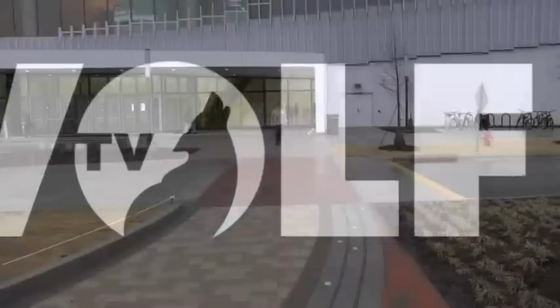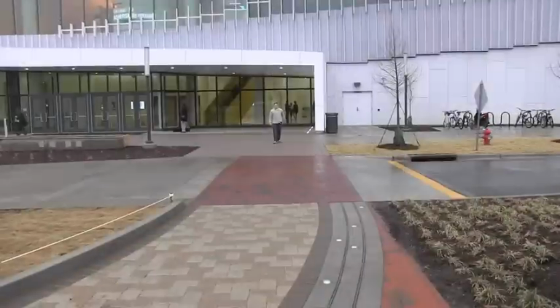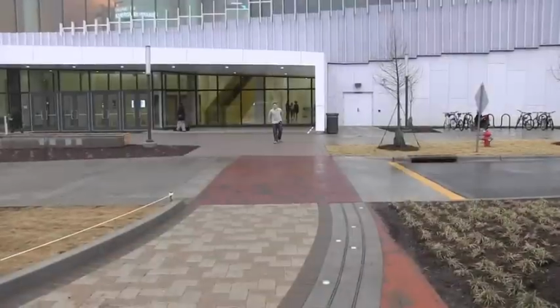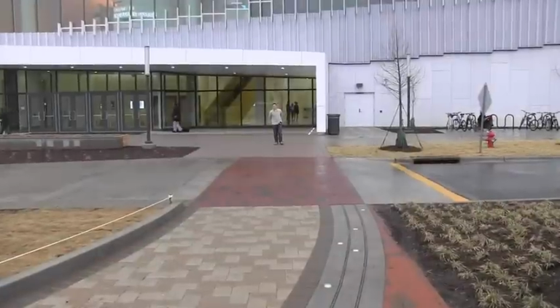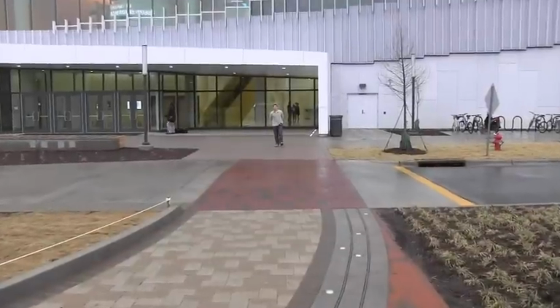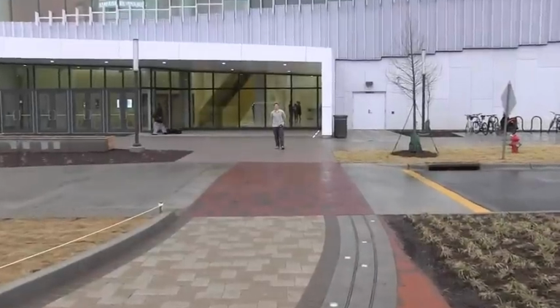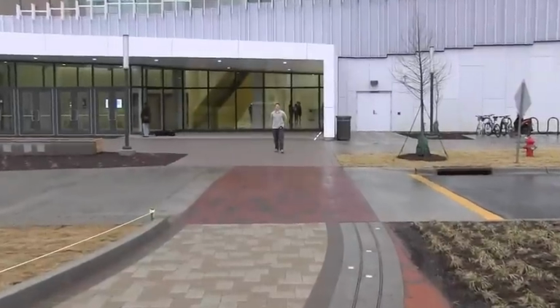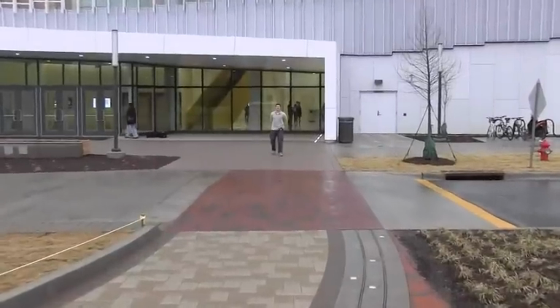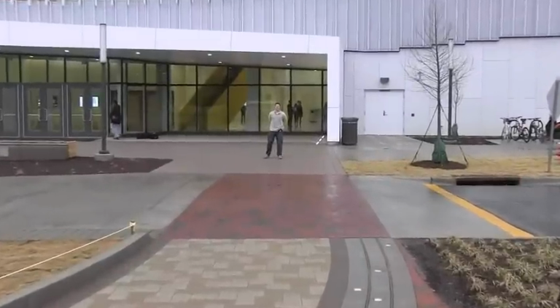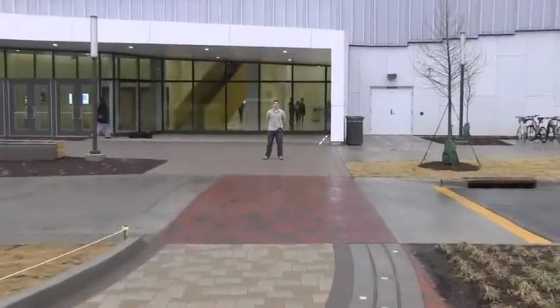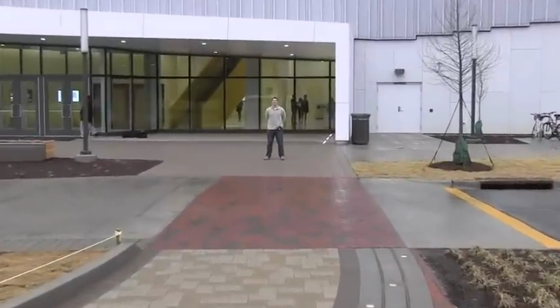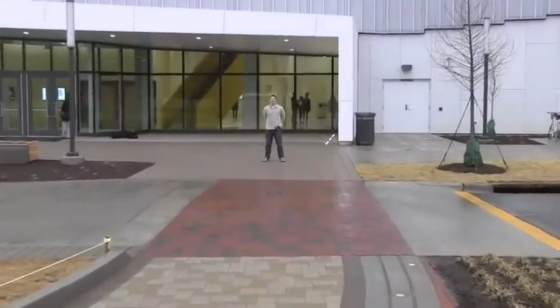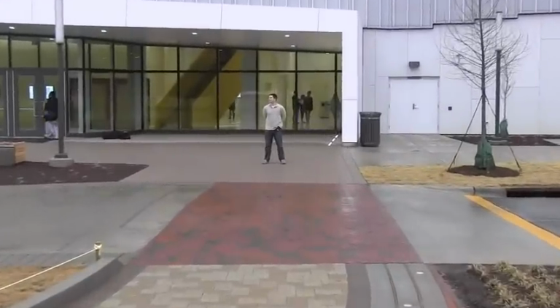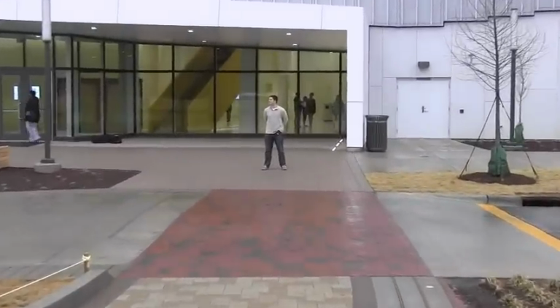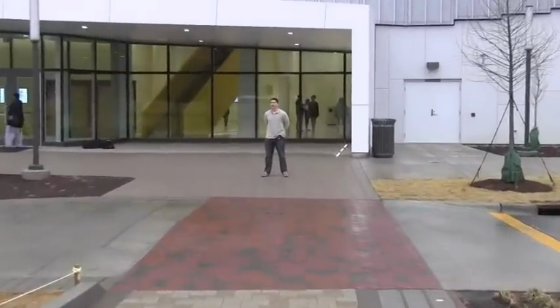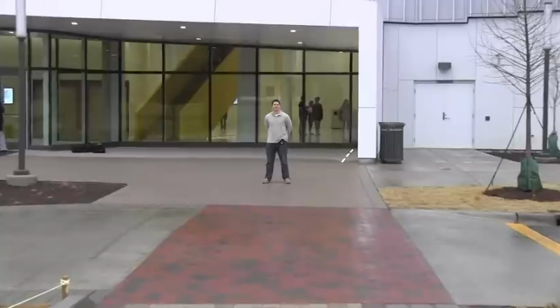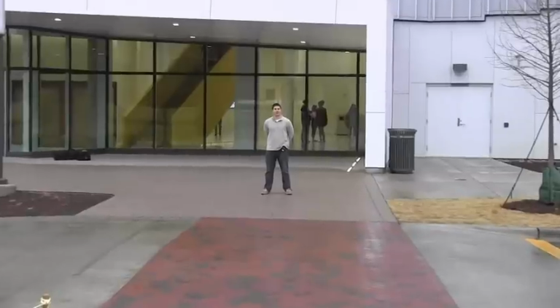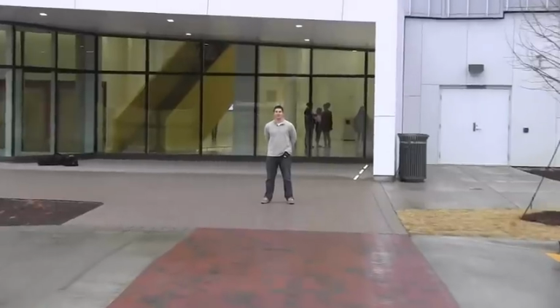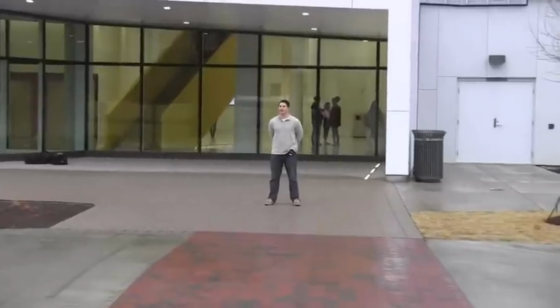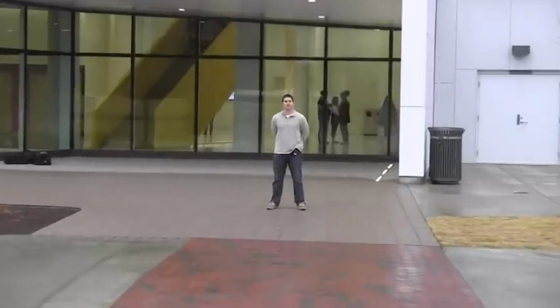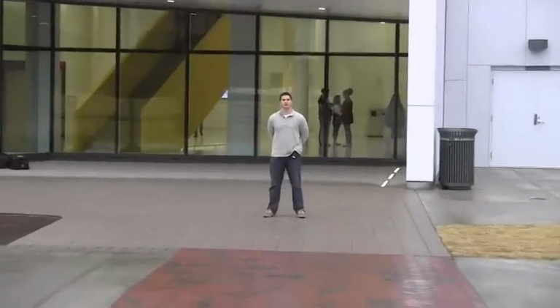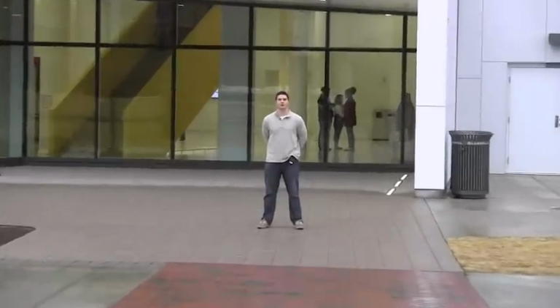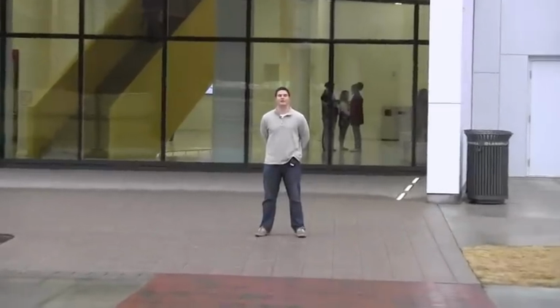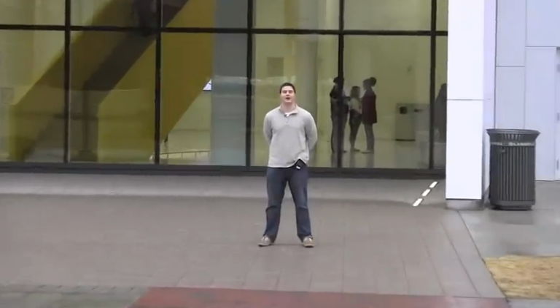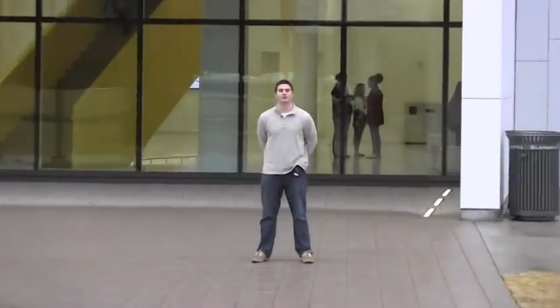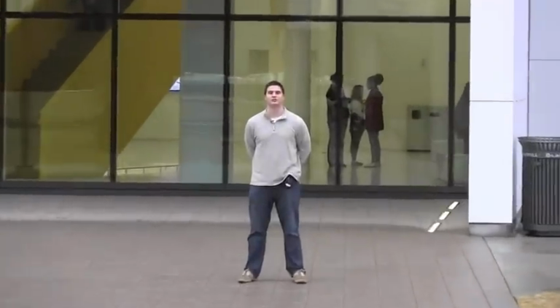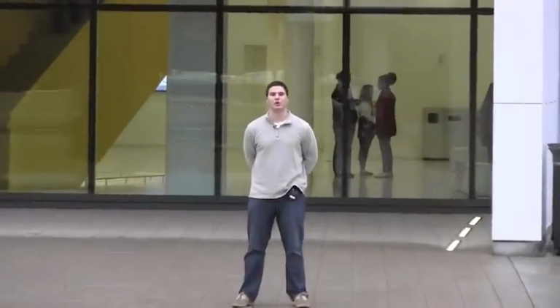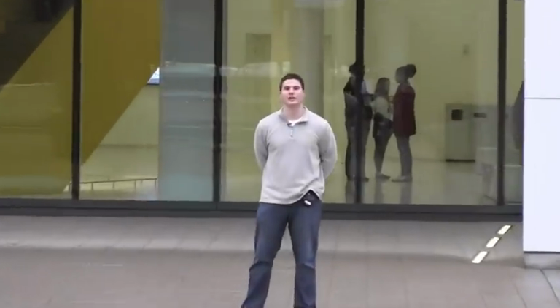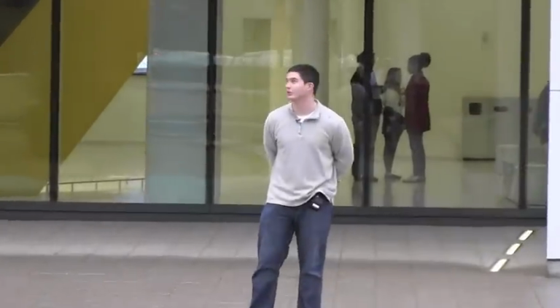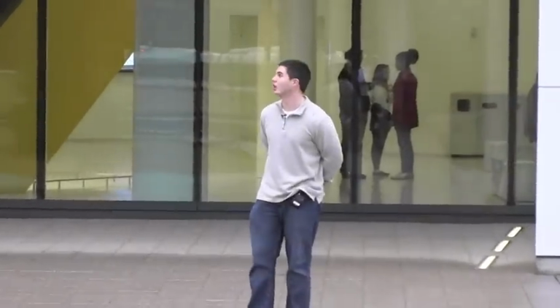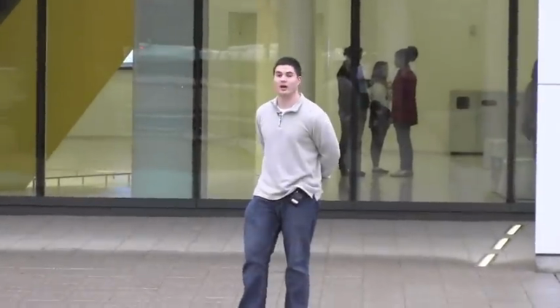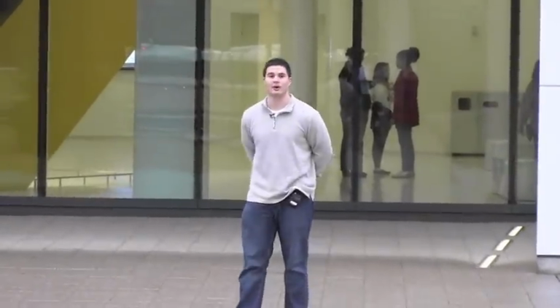Hey everybody, welcome to Wolf TV. I'm Zach White. Today we have something very entertaining, very interesting for you — a very exclusive tour here at the new Hunt Library.